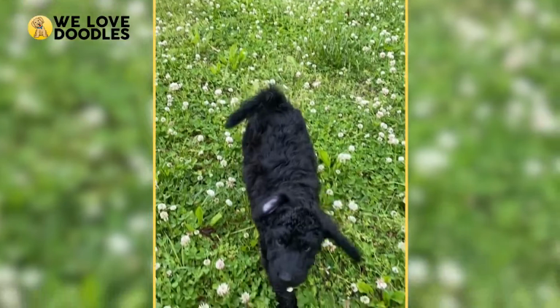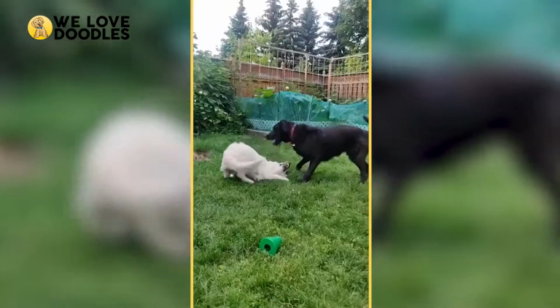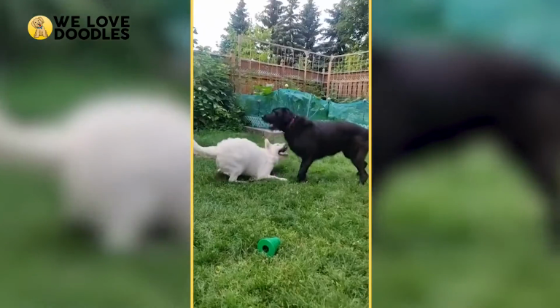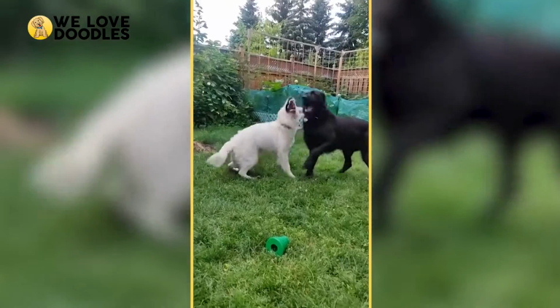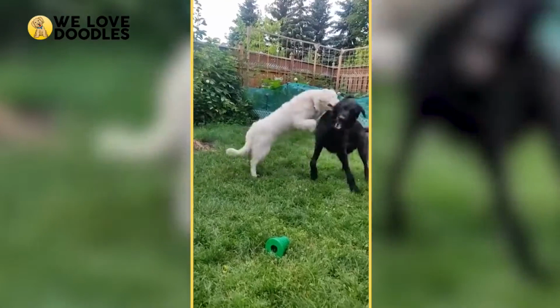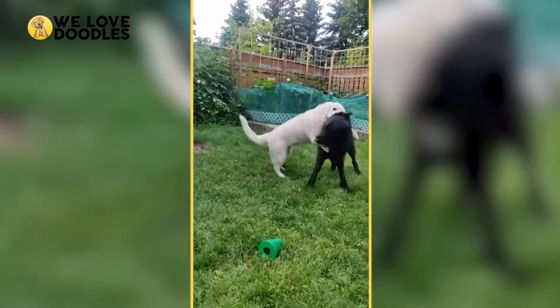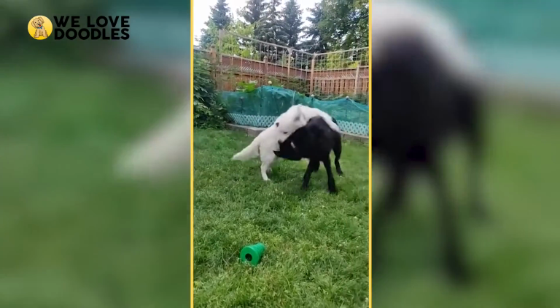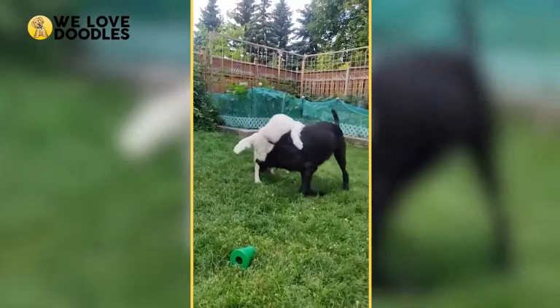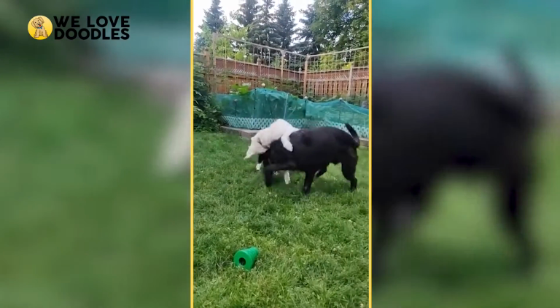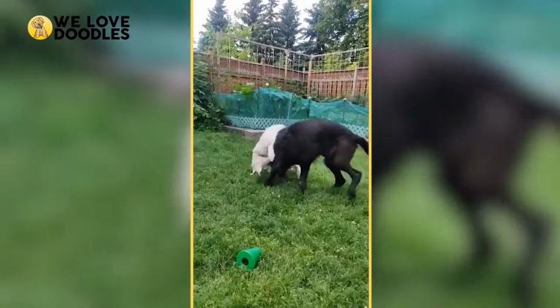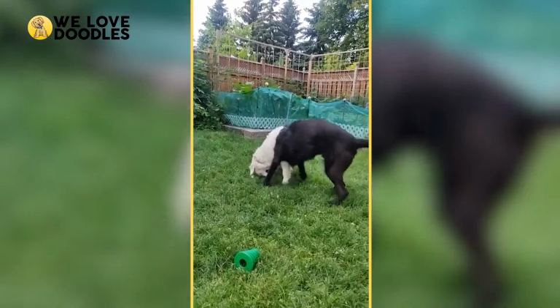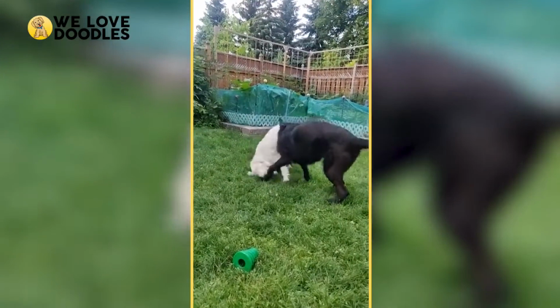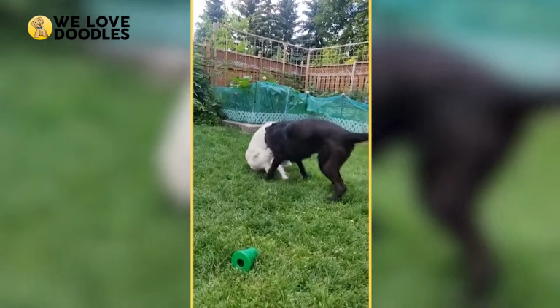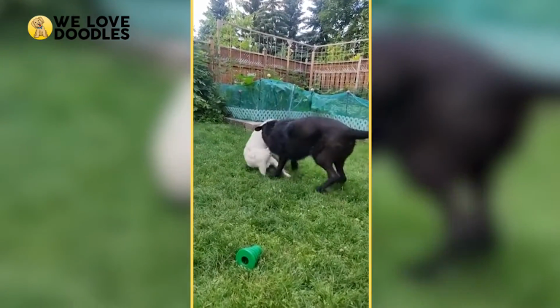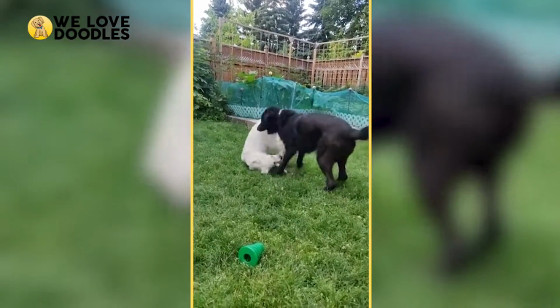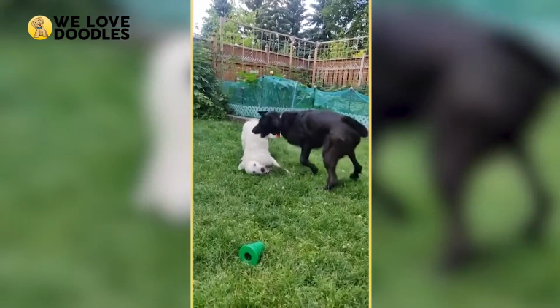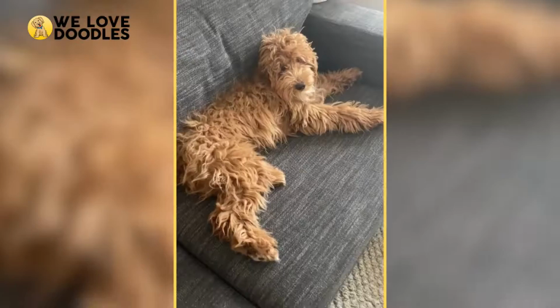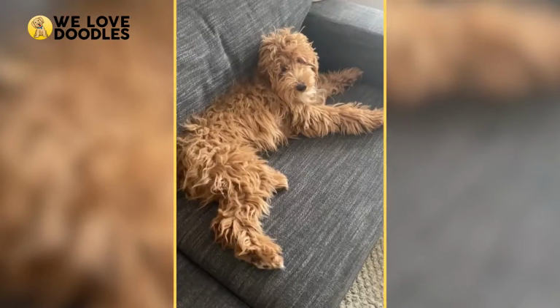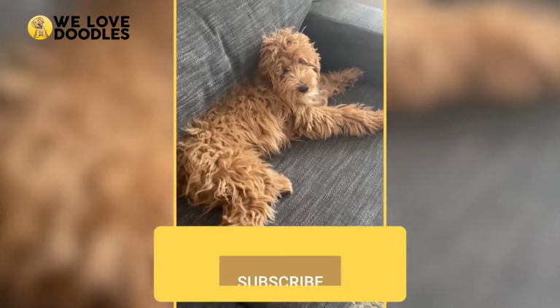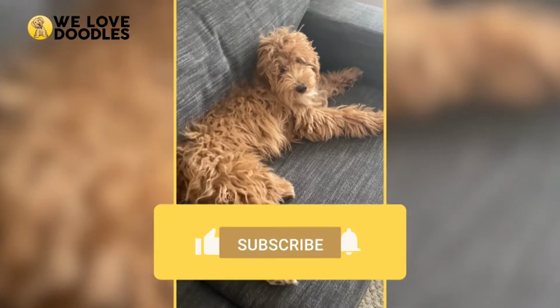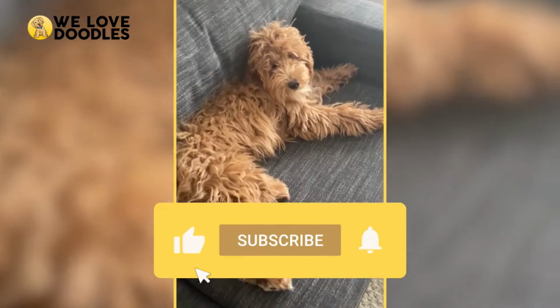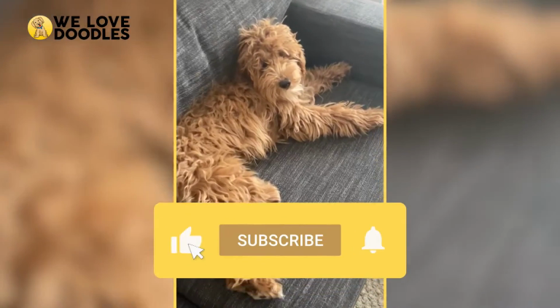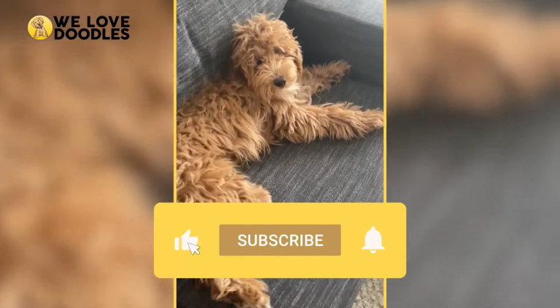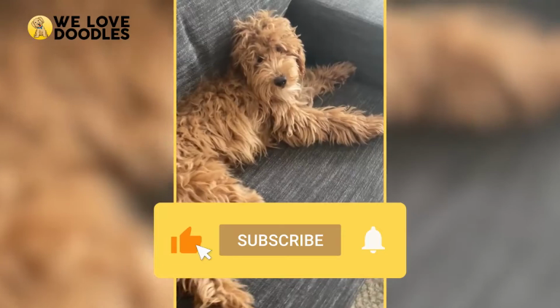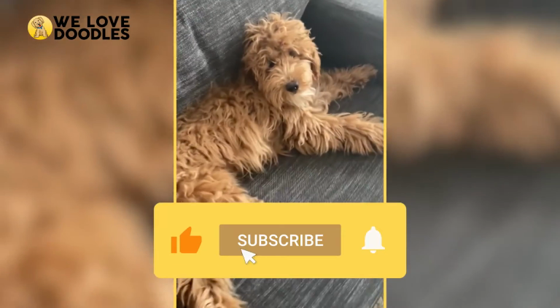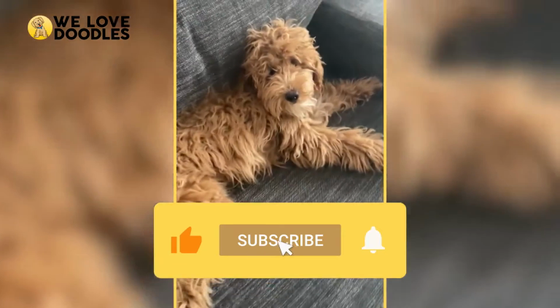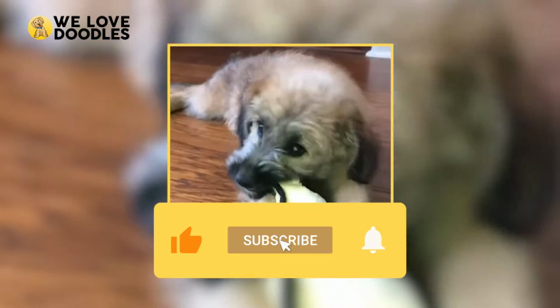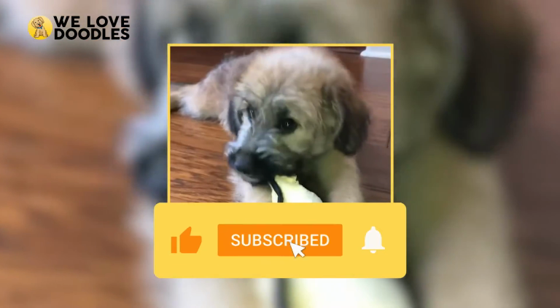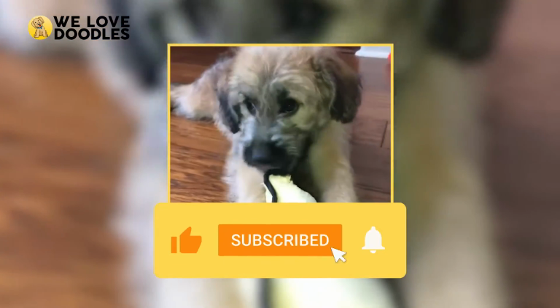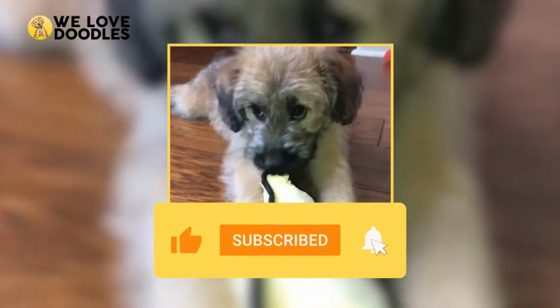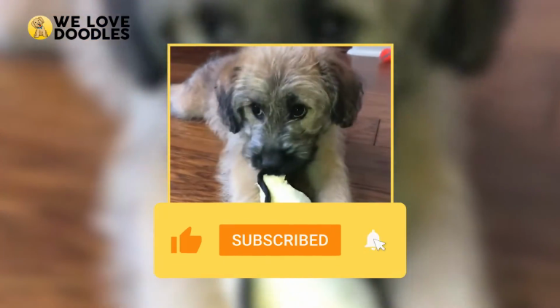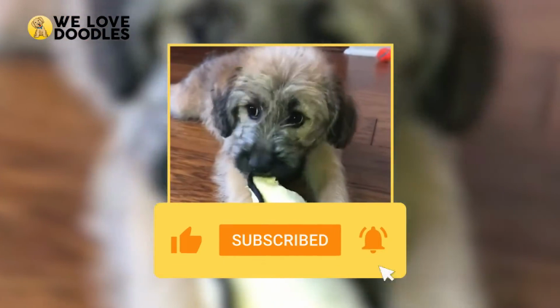We hope we made the pick a little easier. And as always, thanks for stopping by and watching our video. If you enjoyed, please leave a like as it helps us out a ton.